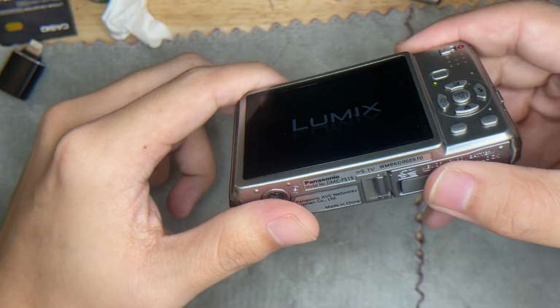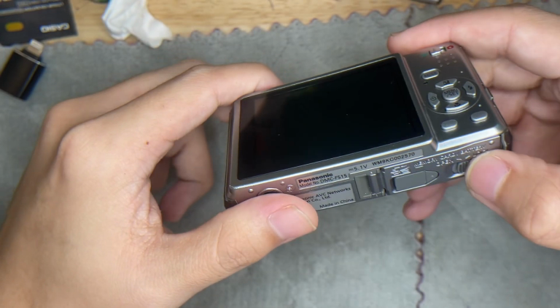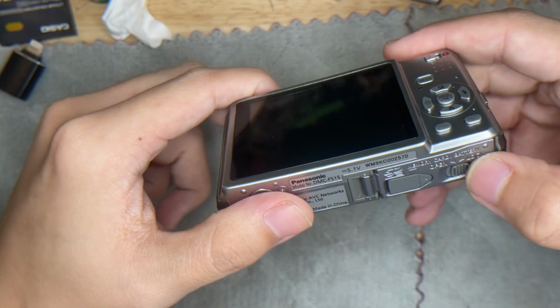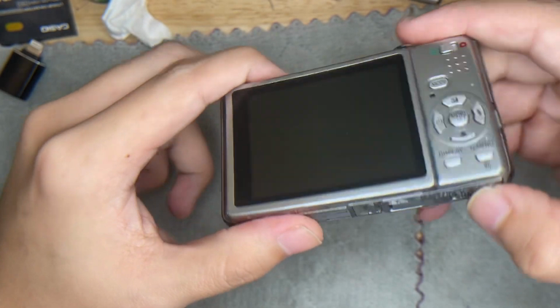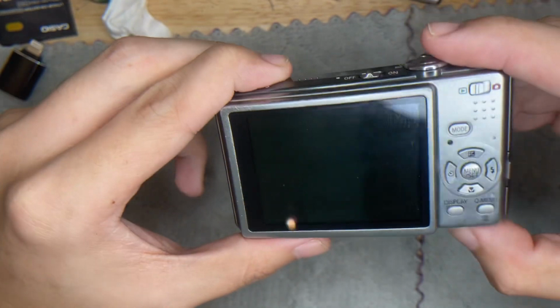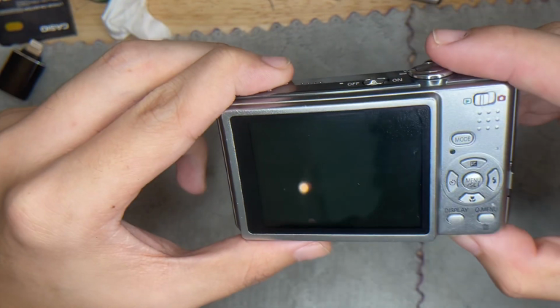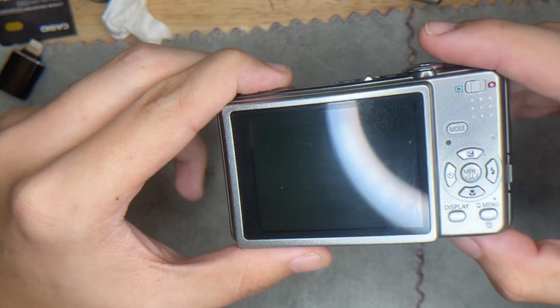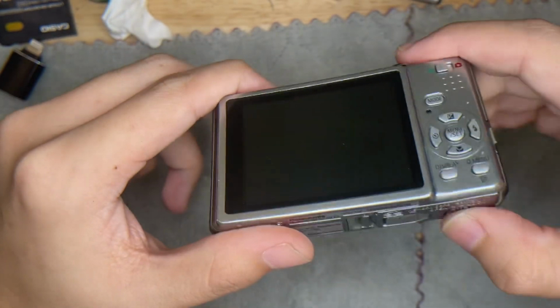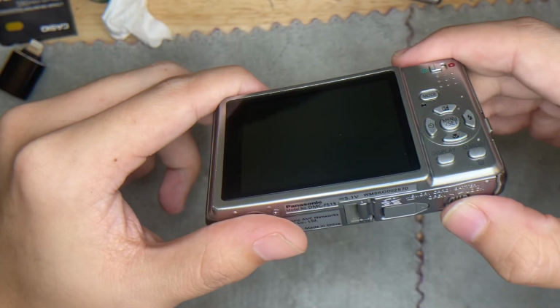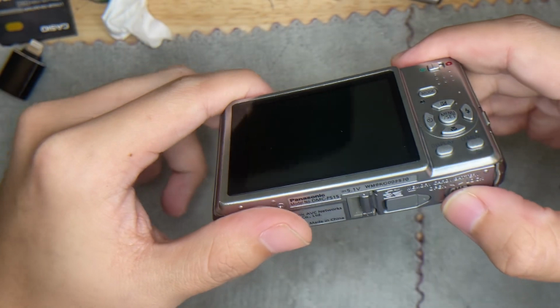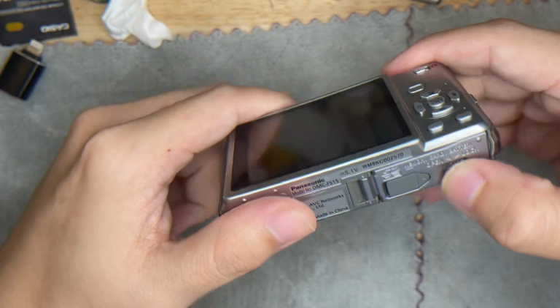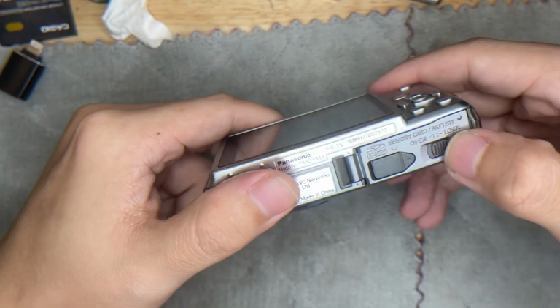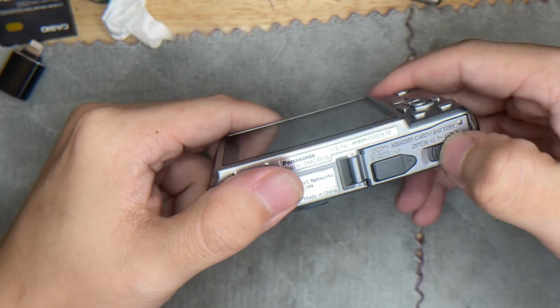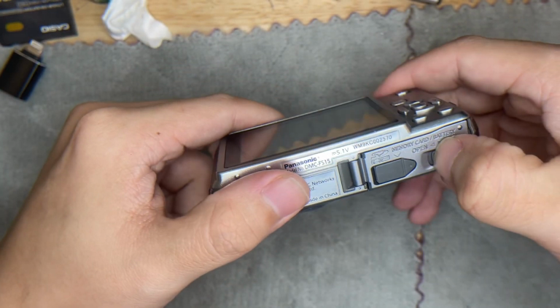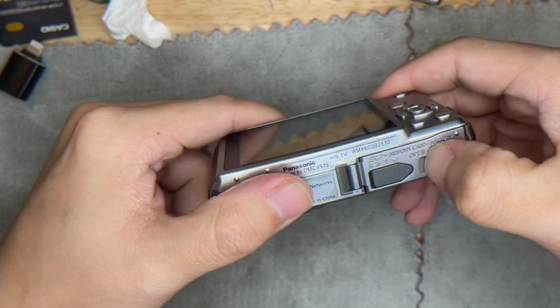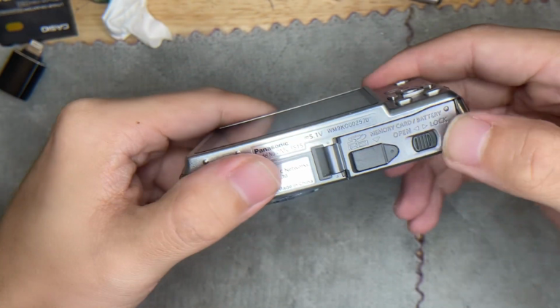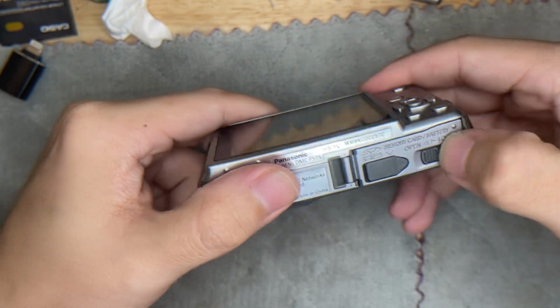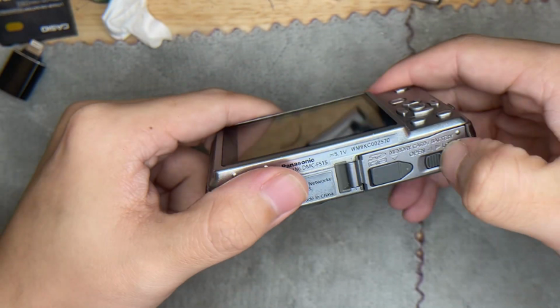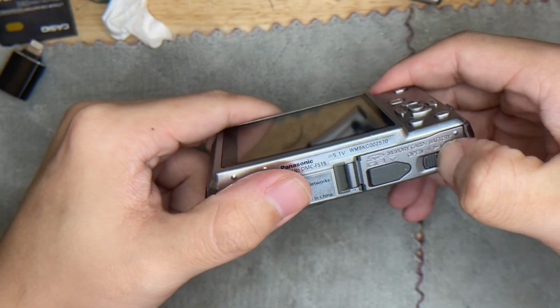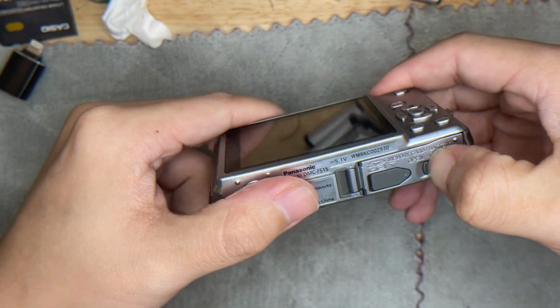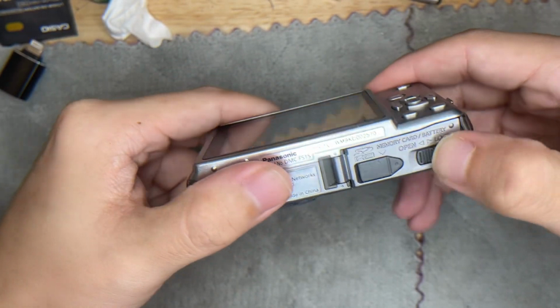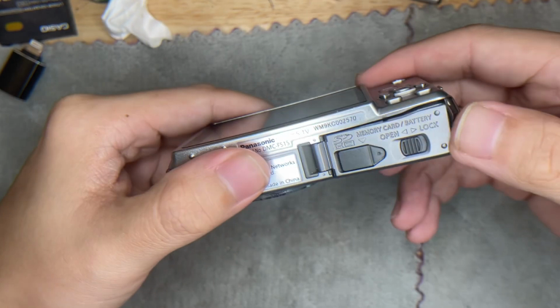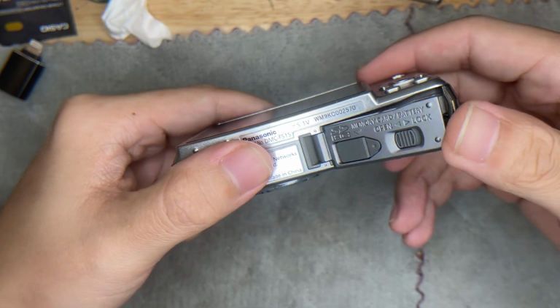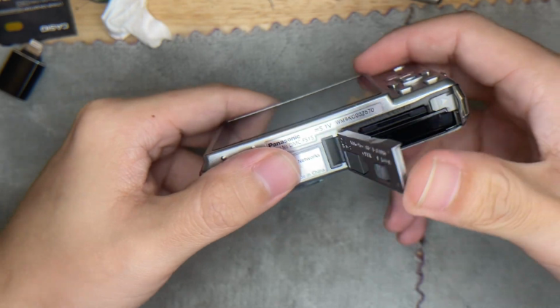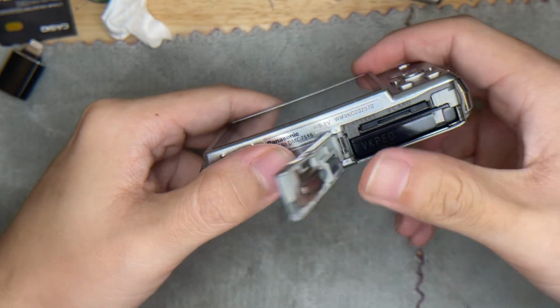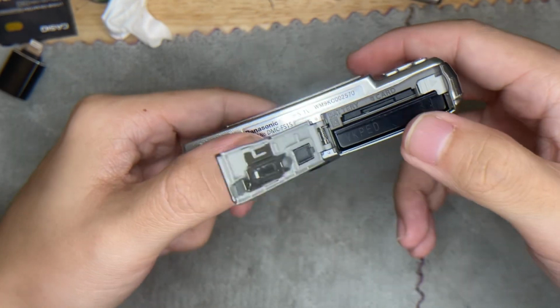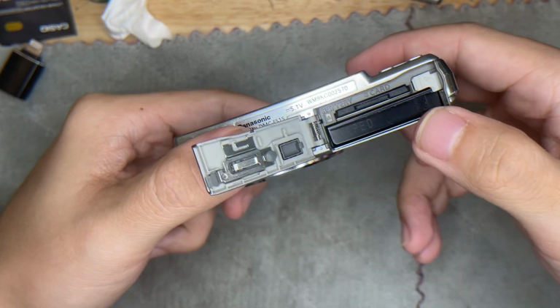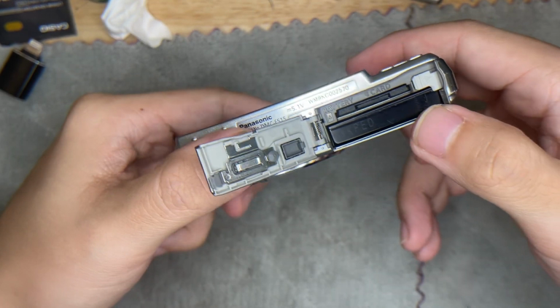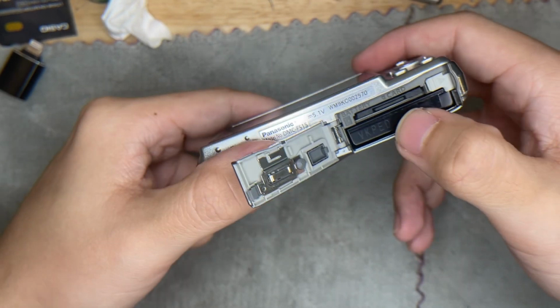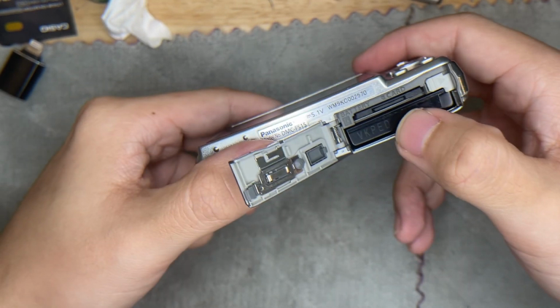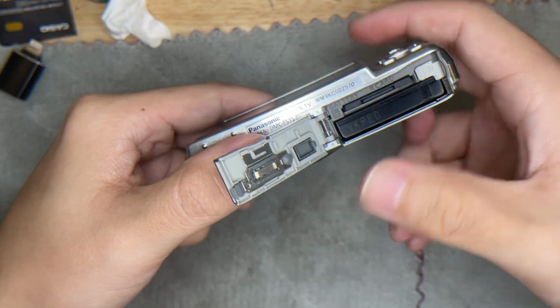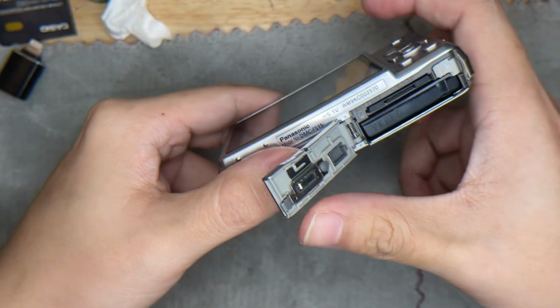Everything seems to be working fine. Lastly, this is the battery as well as the SD card.